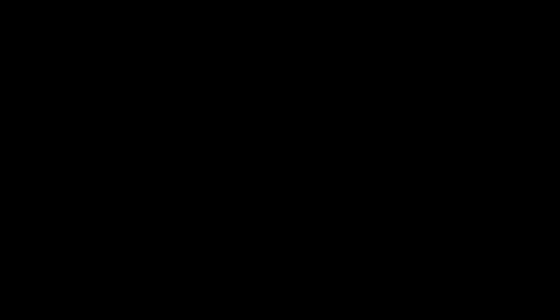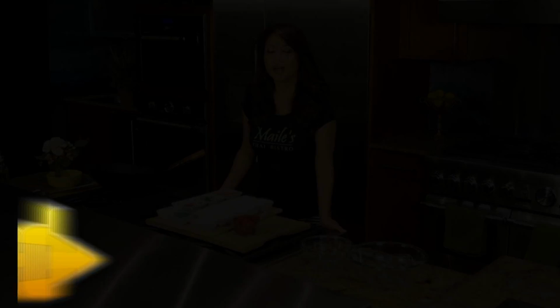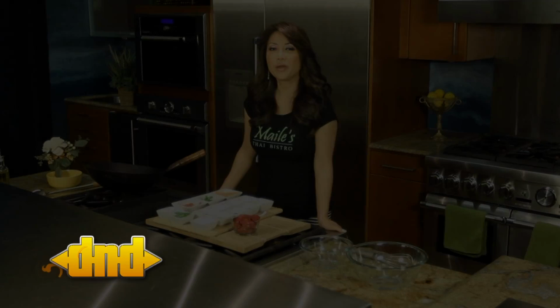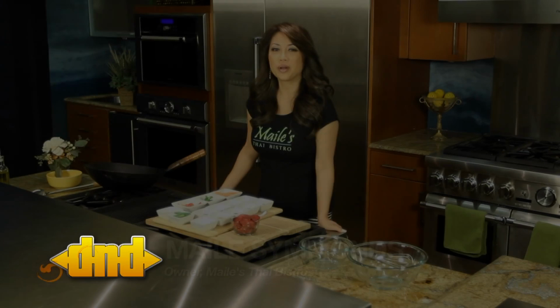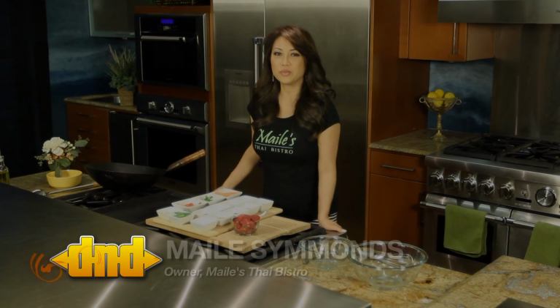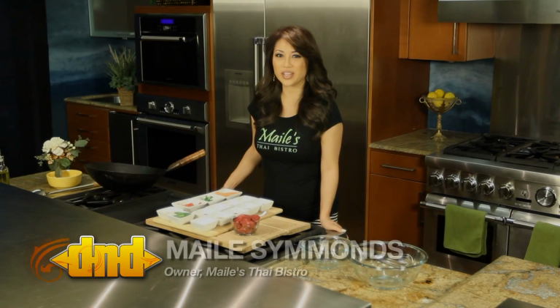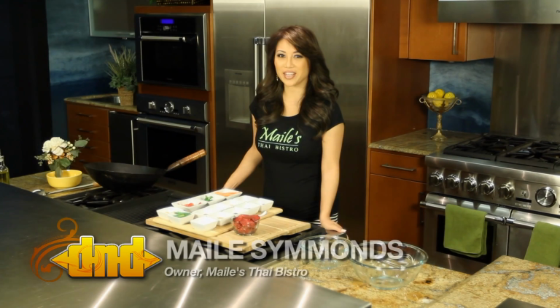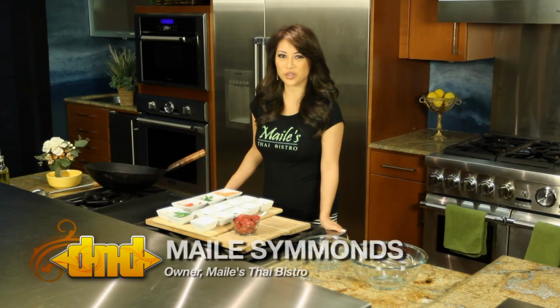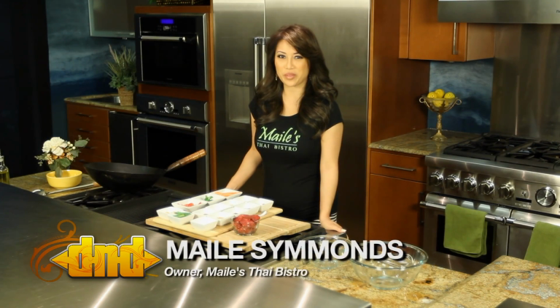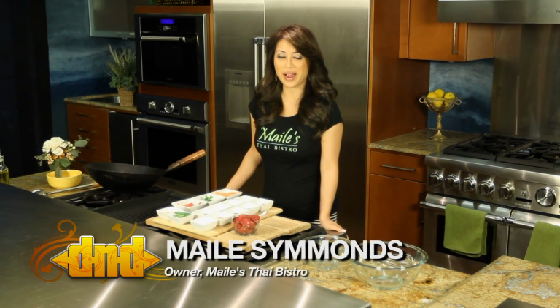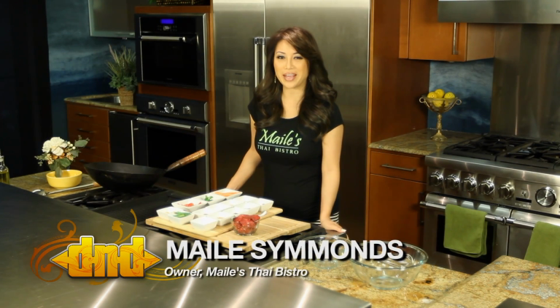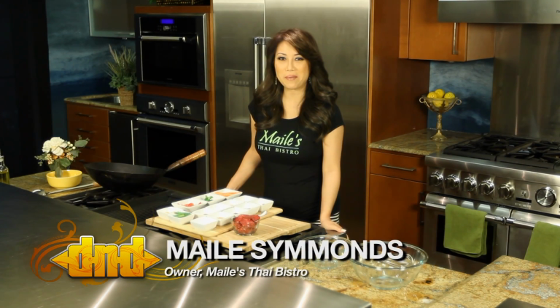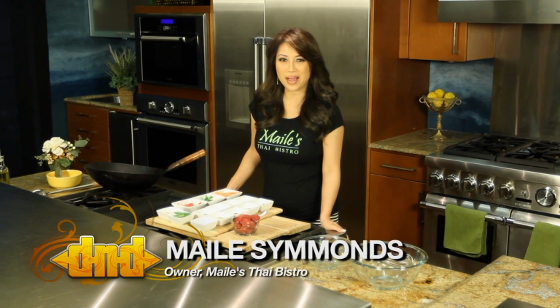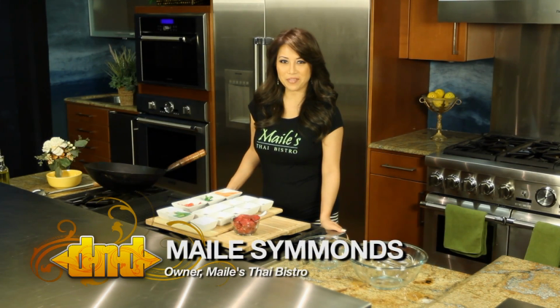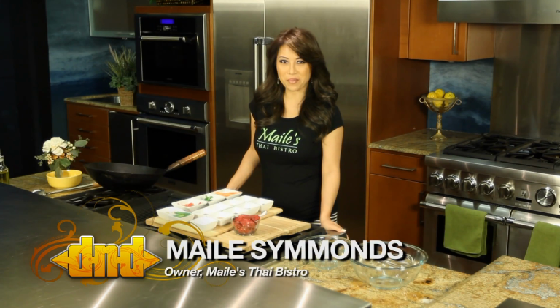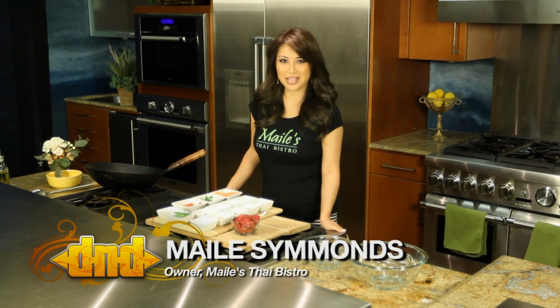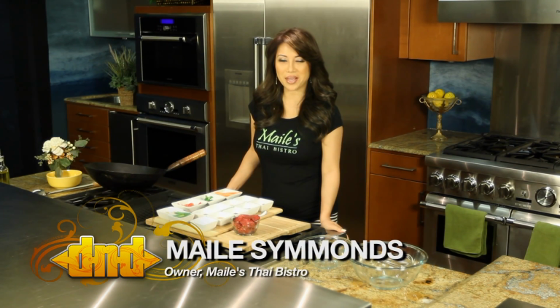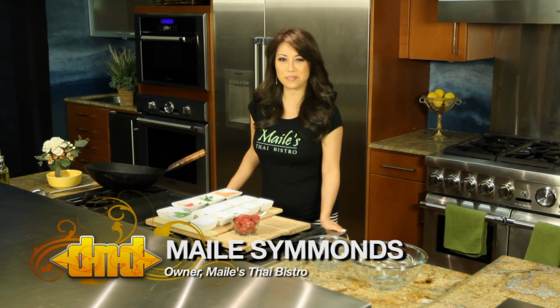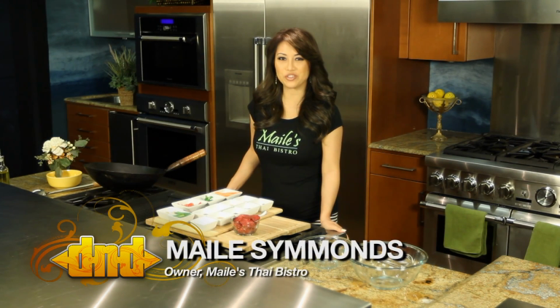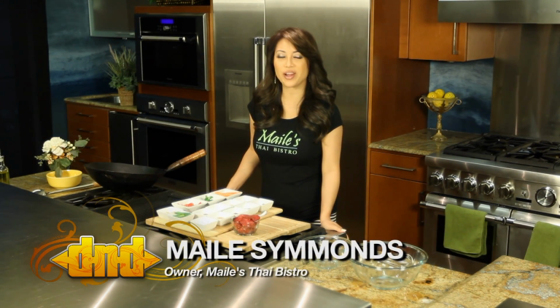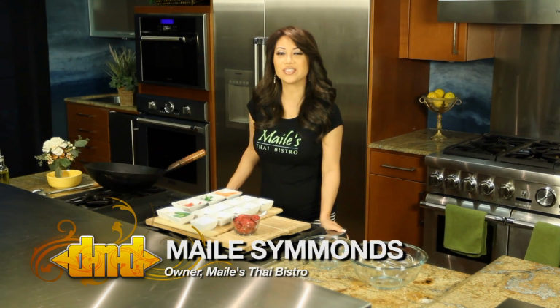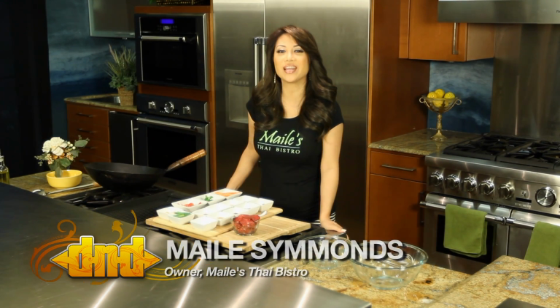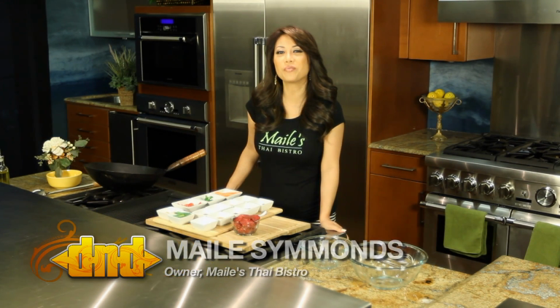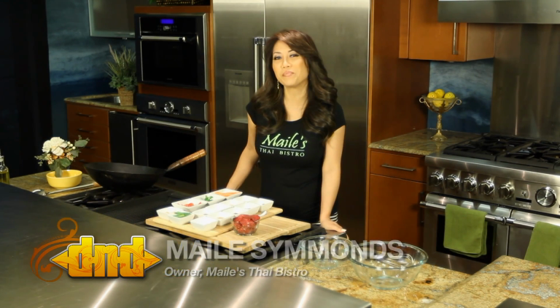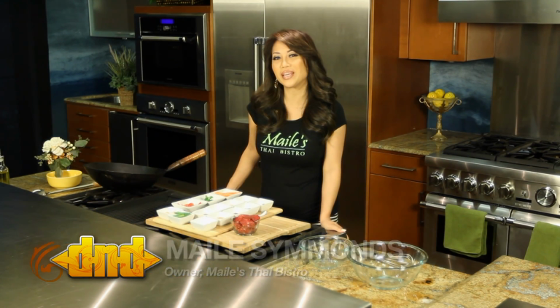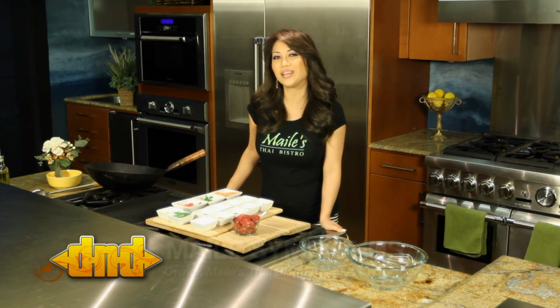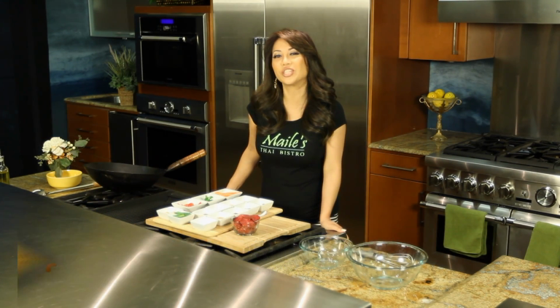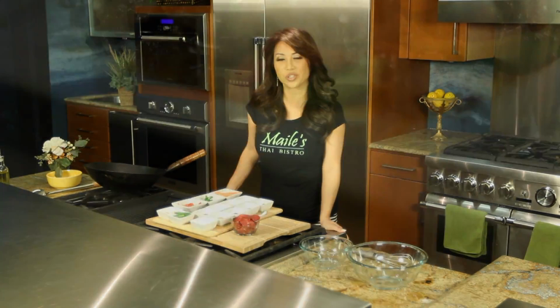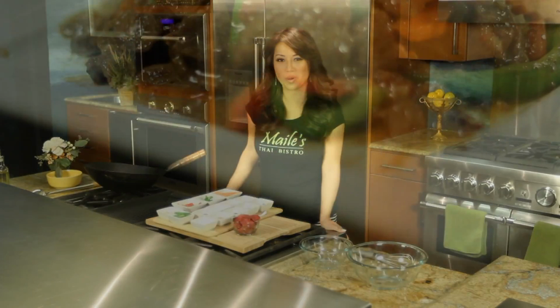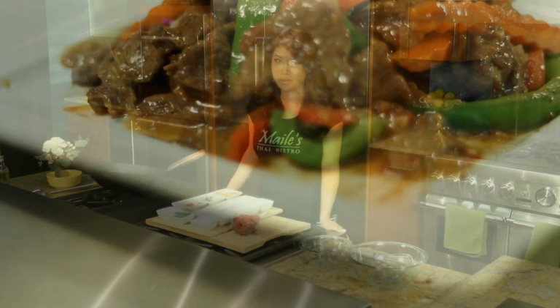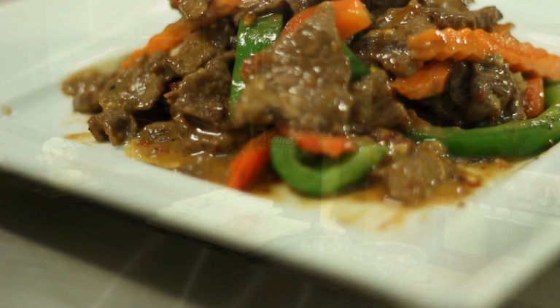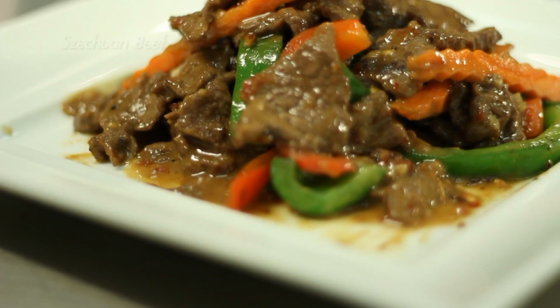Hi, welcome to In the Kitchen with Mali. I'm Mali from Mali's Thai Bistro and today we're making Sichuan beef.